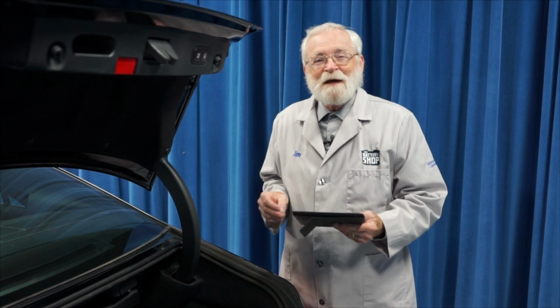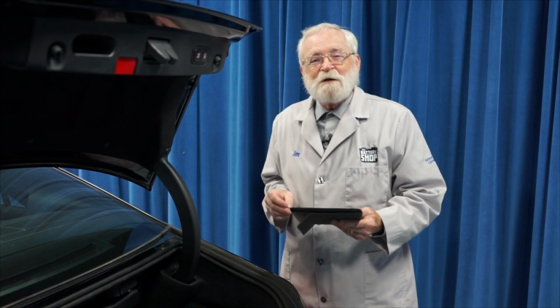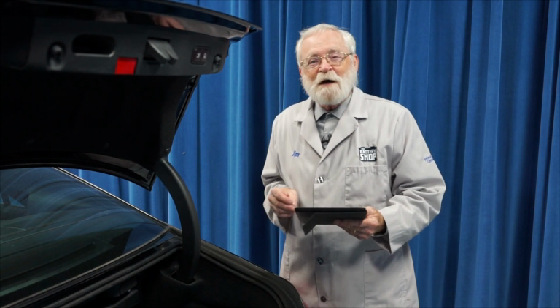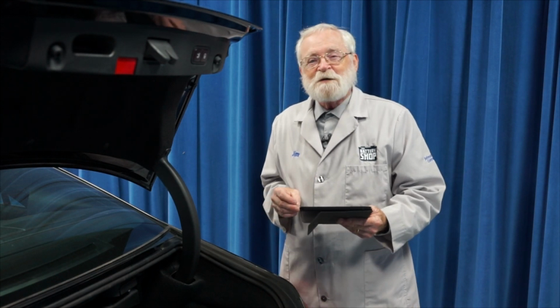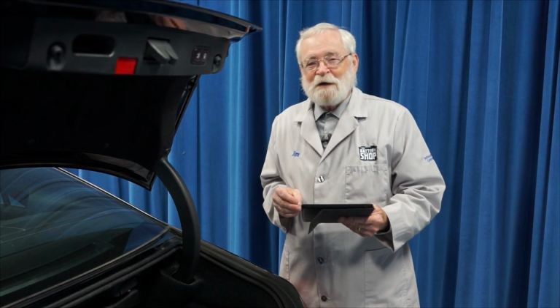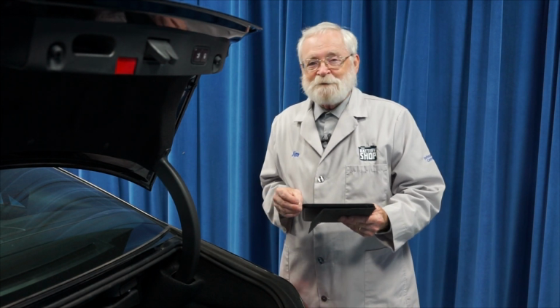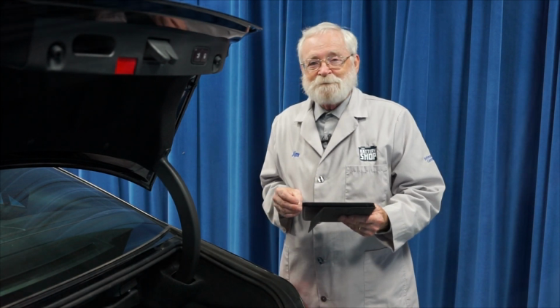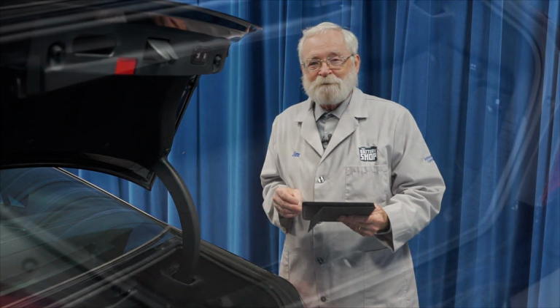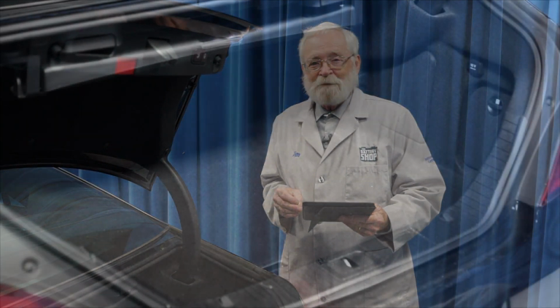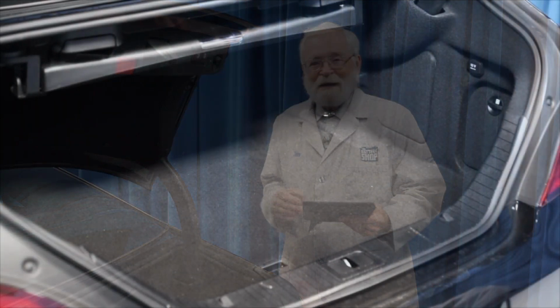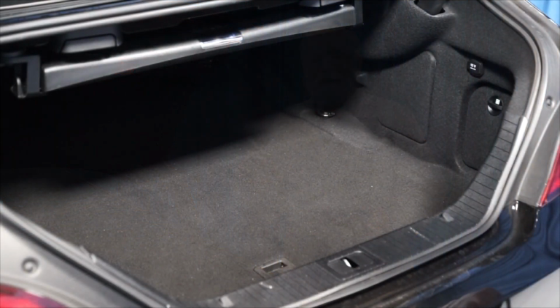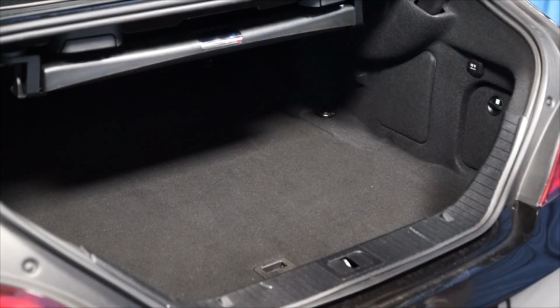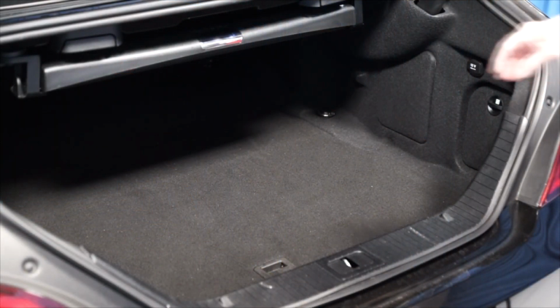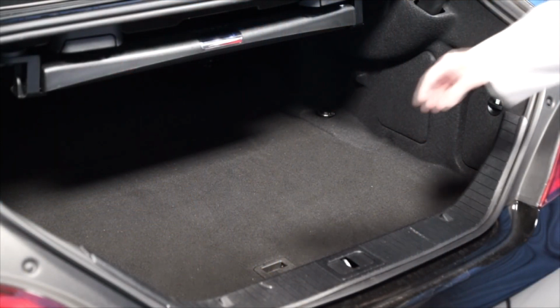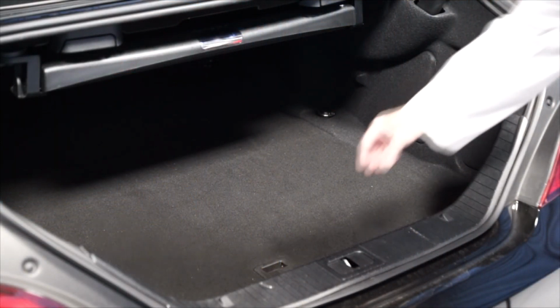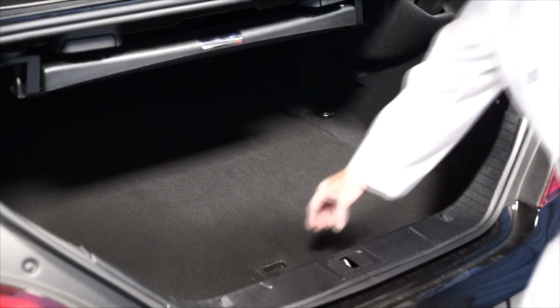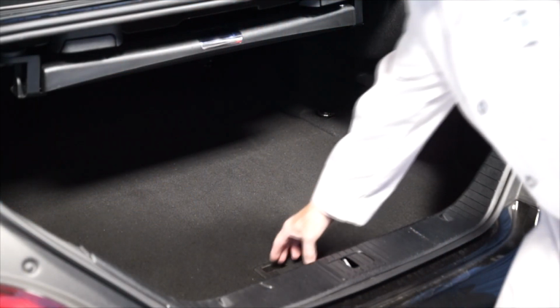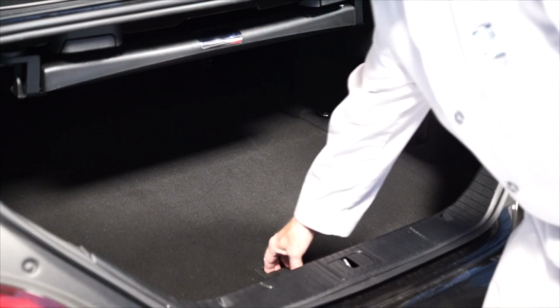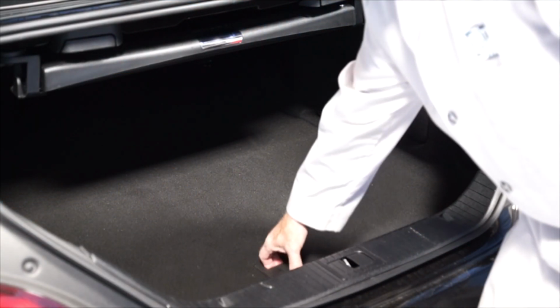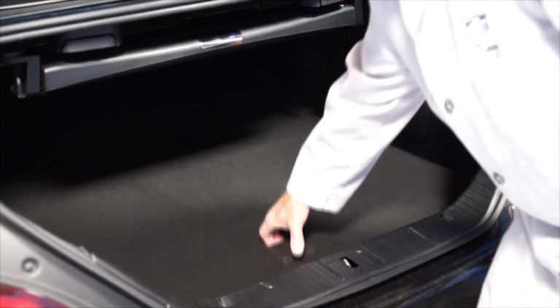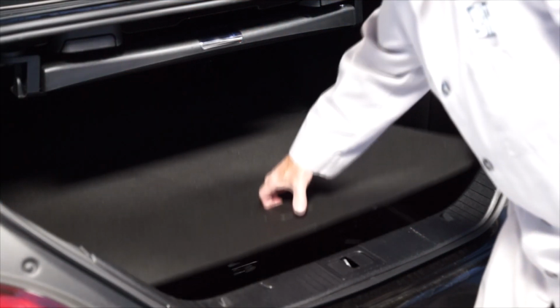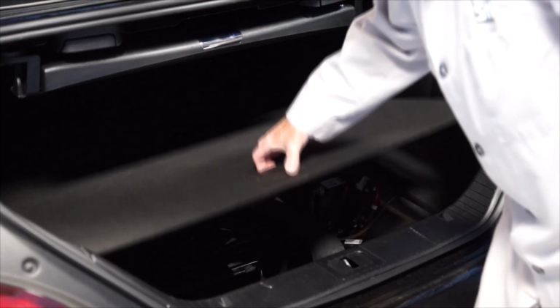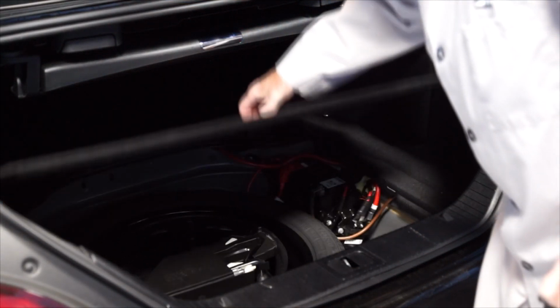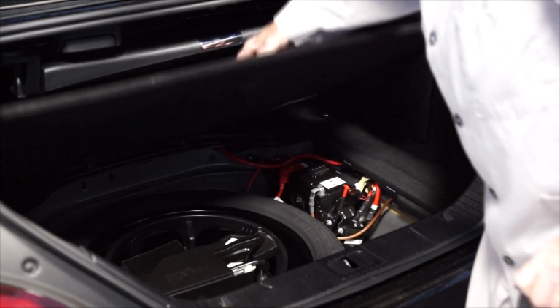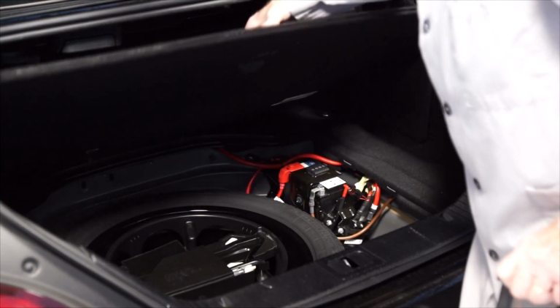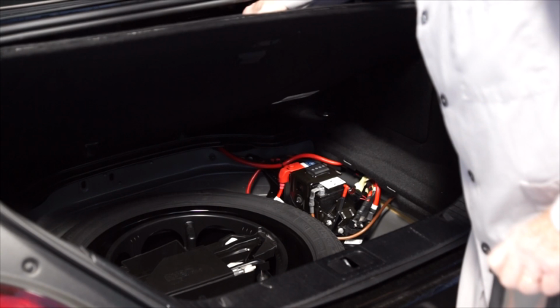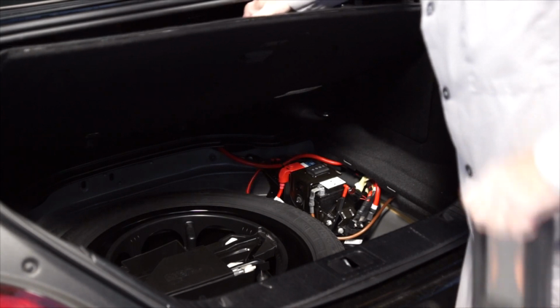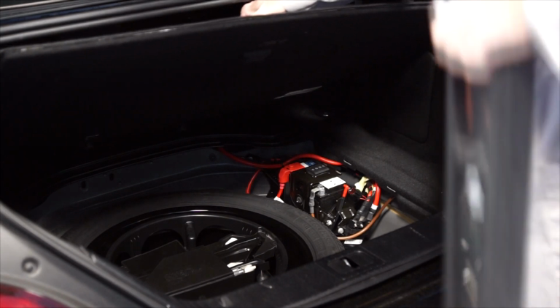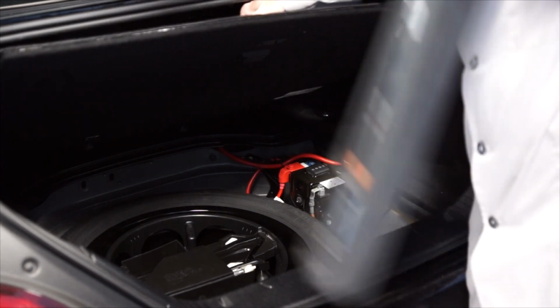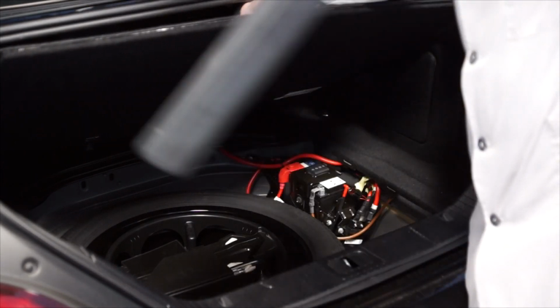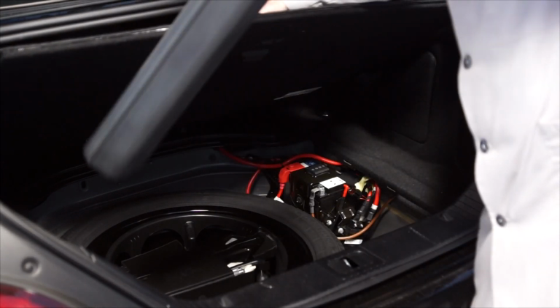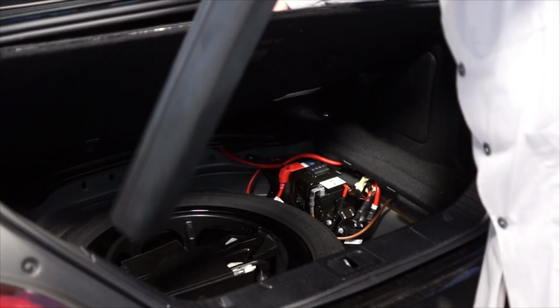Here's how it's done. The first step is to lift the trunk floor and secure it in the open position.